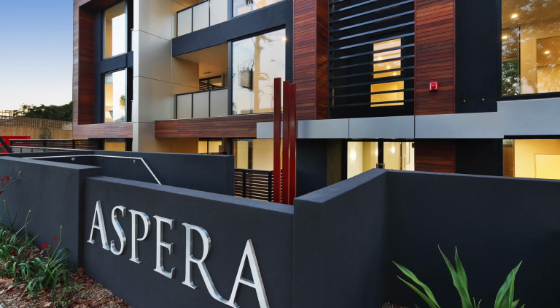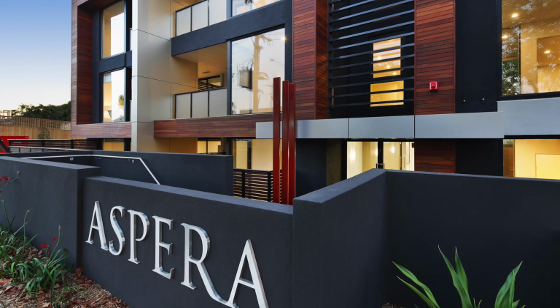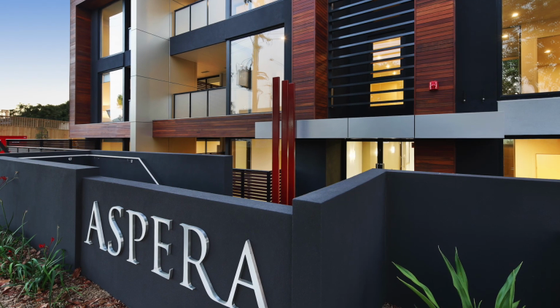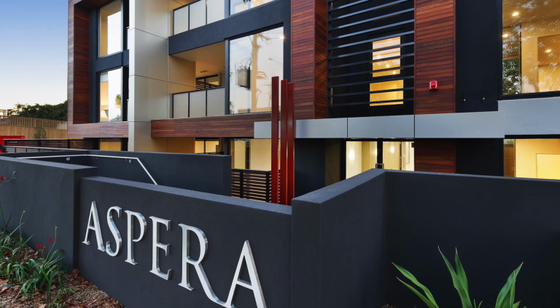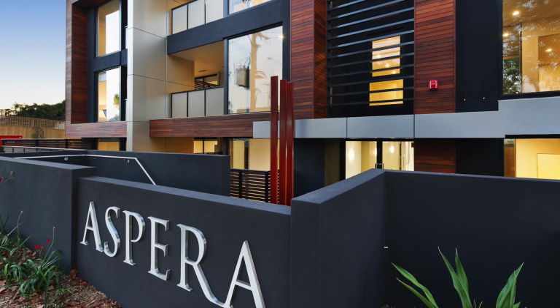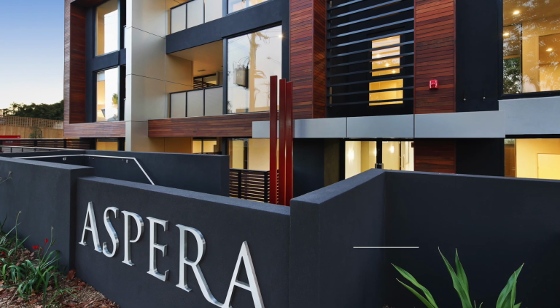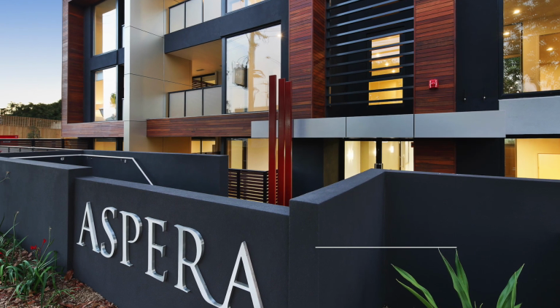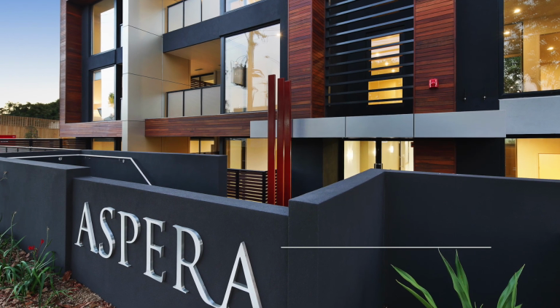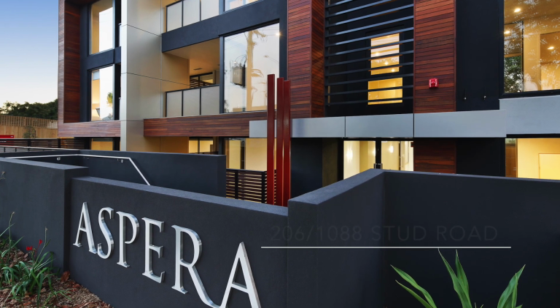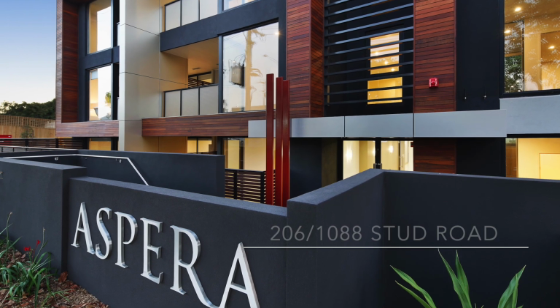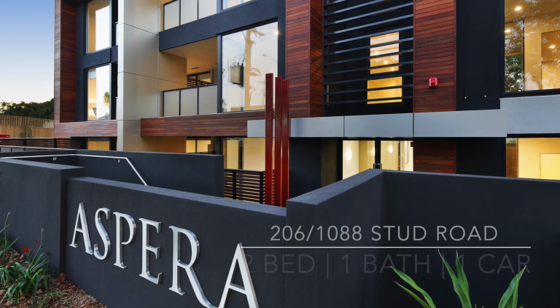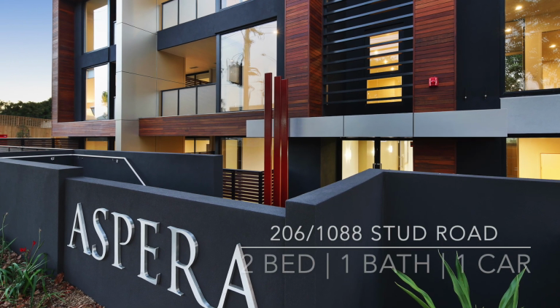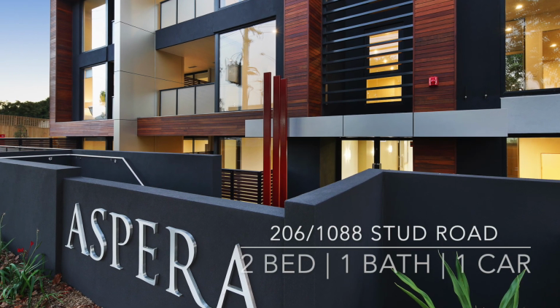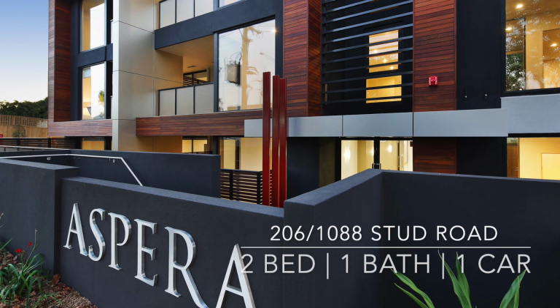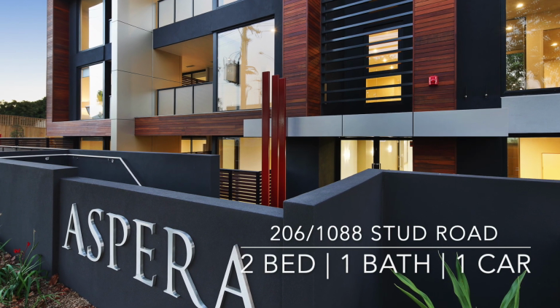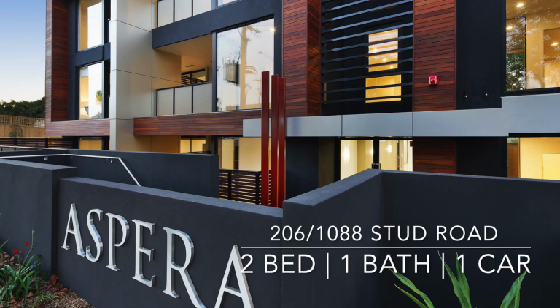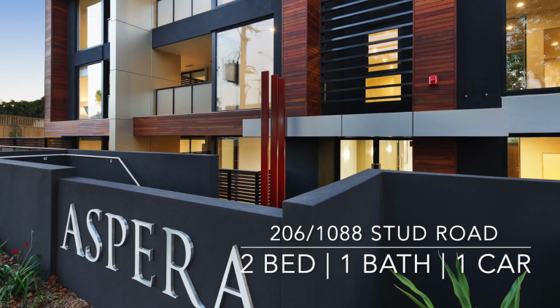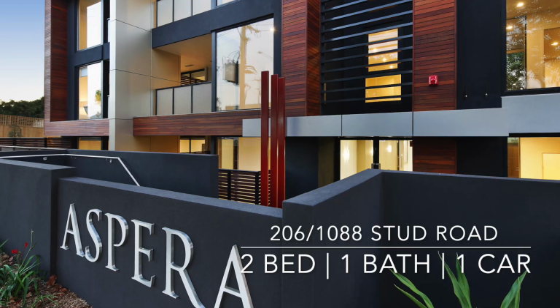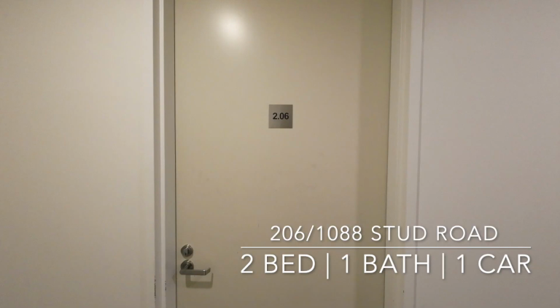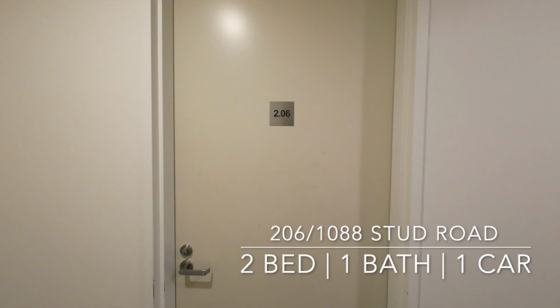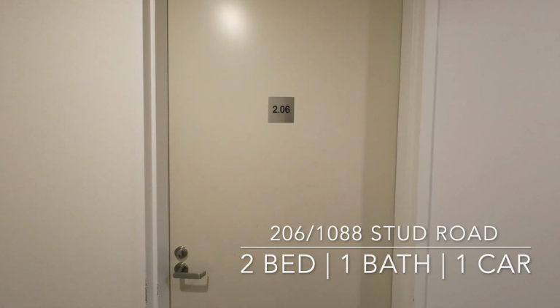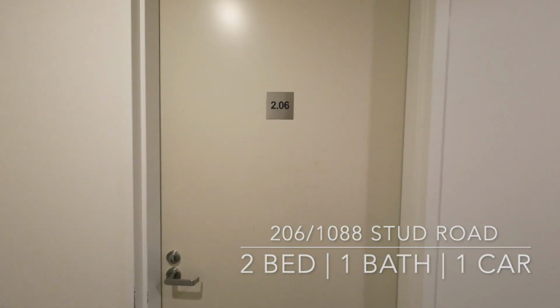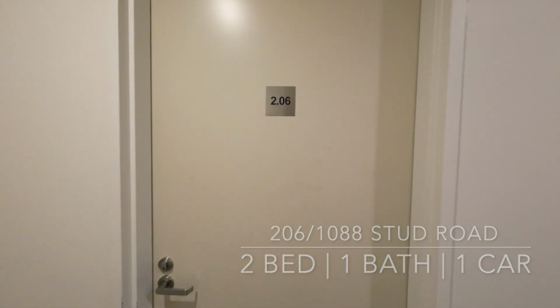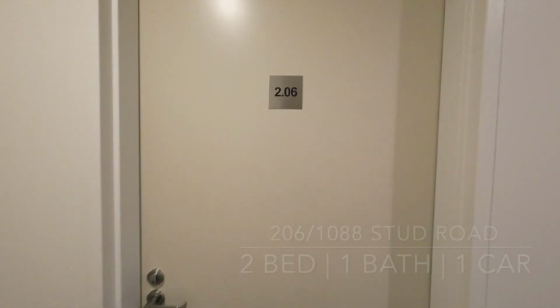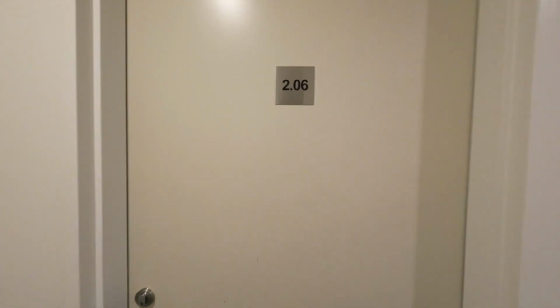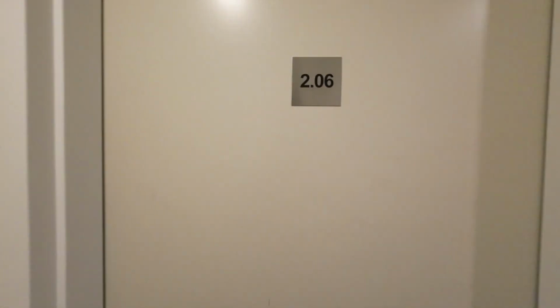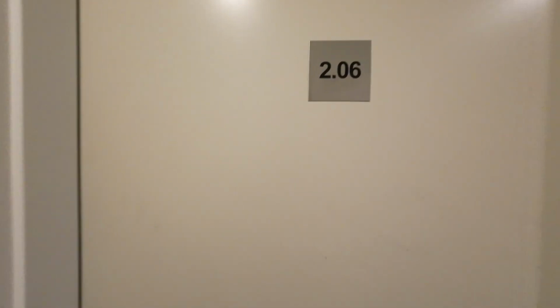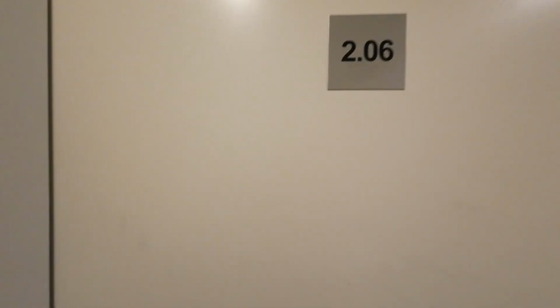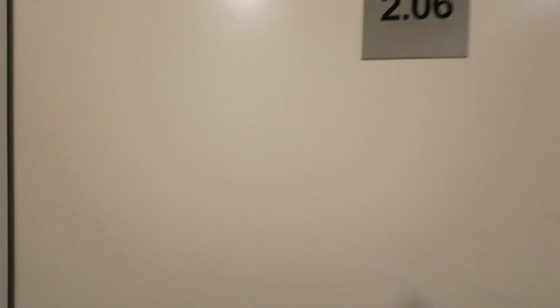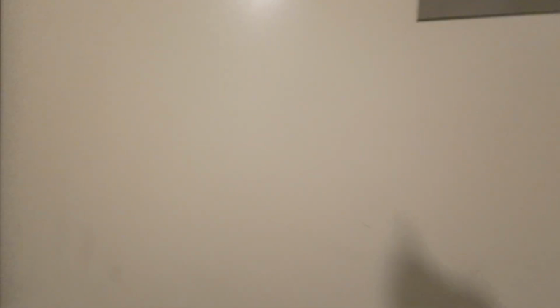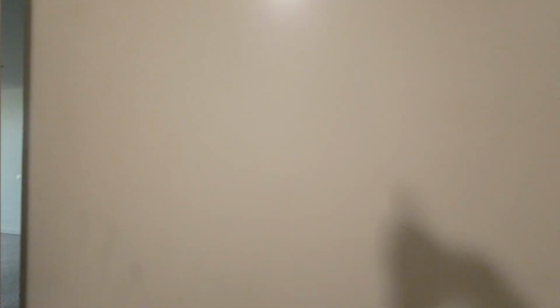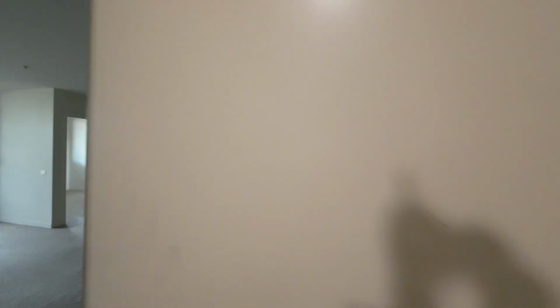Welcome to Aspera Apartments. My name is Steven, and I'll be taking you through apartment 206.